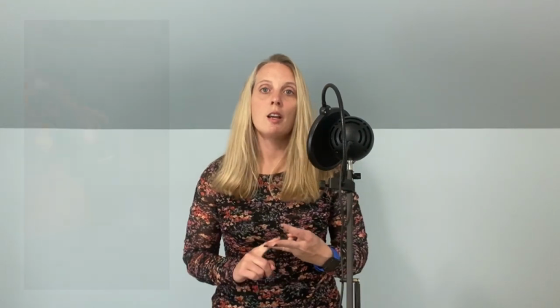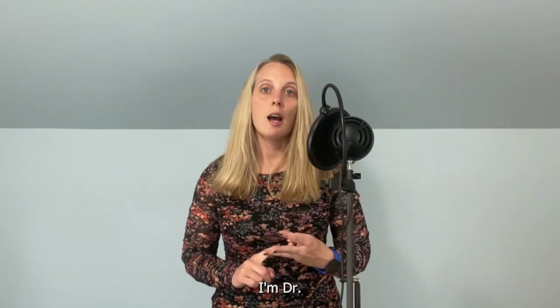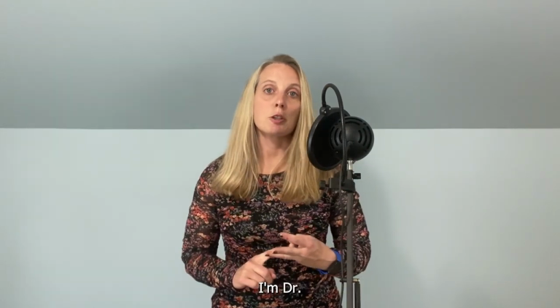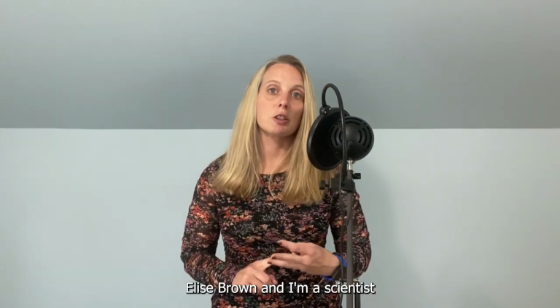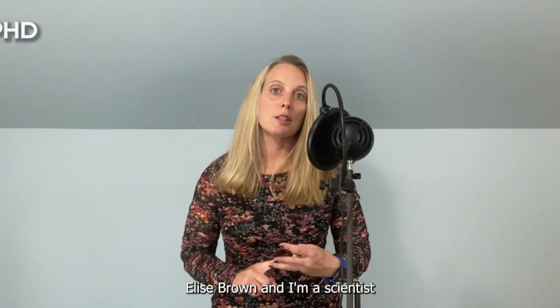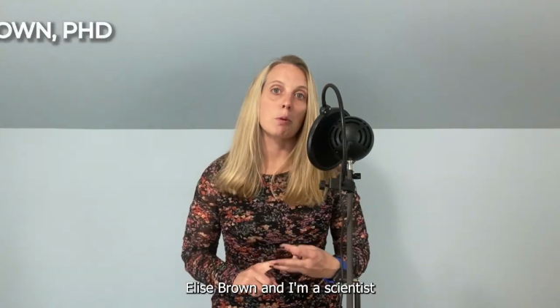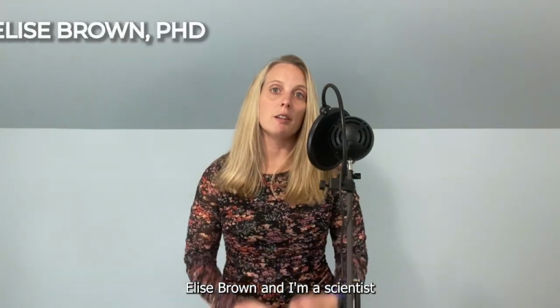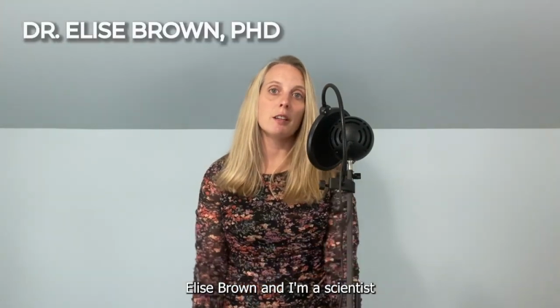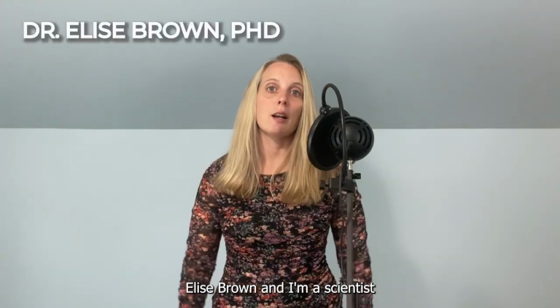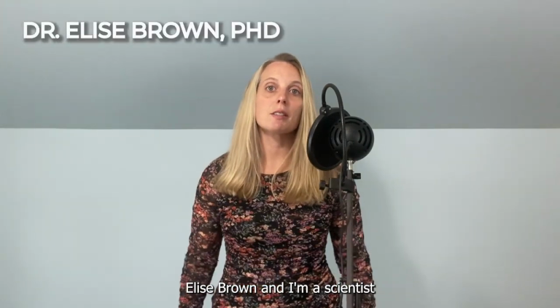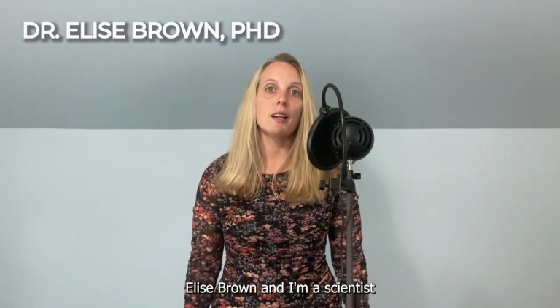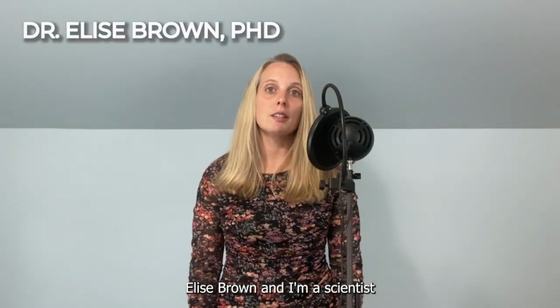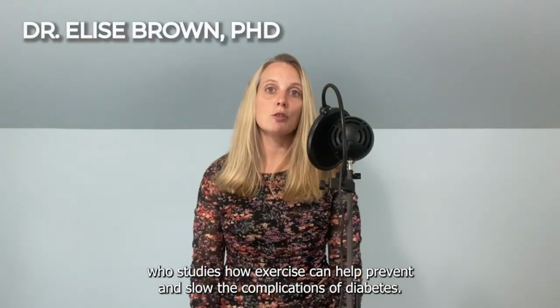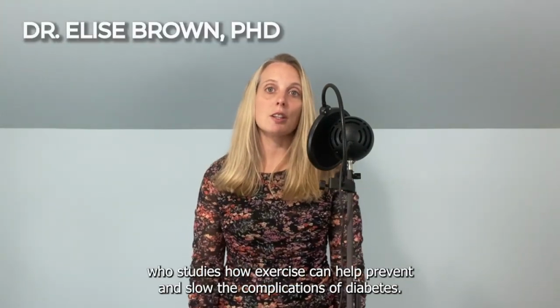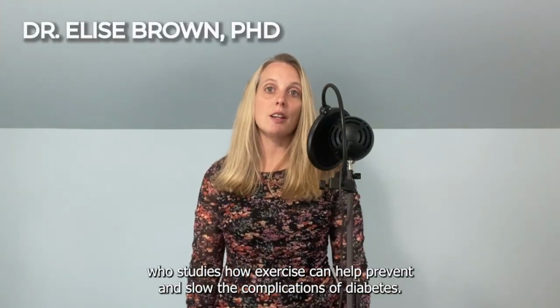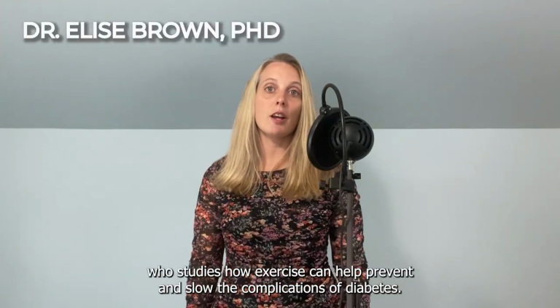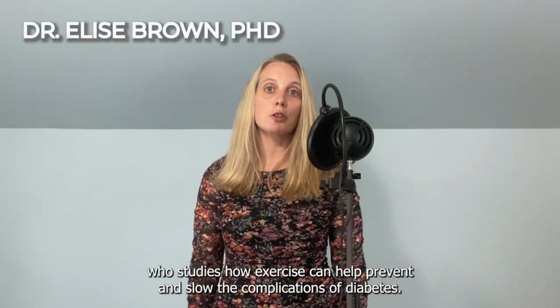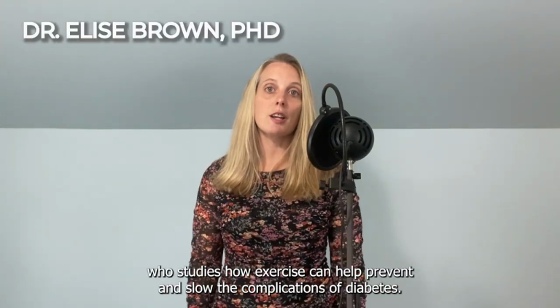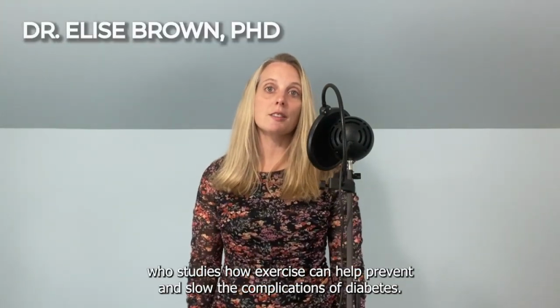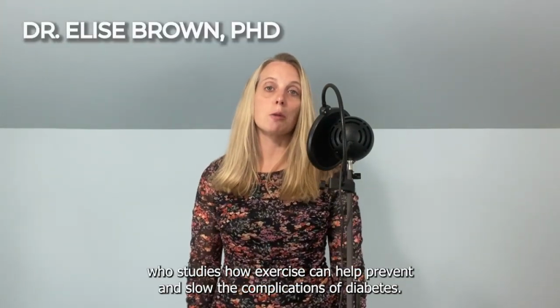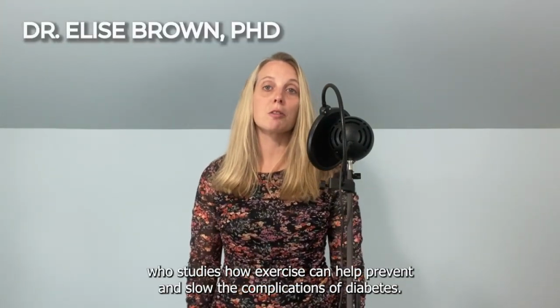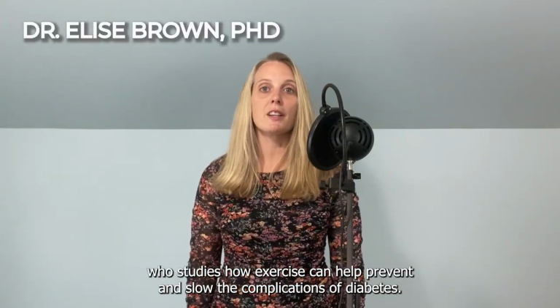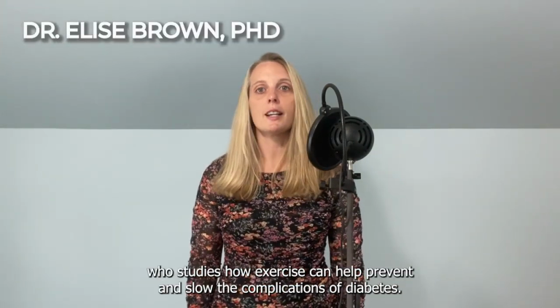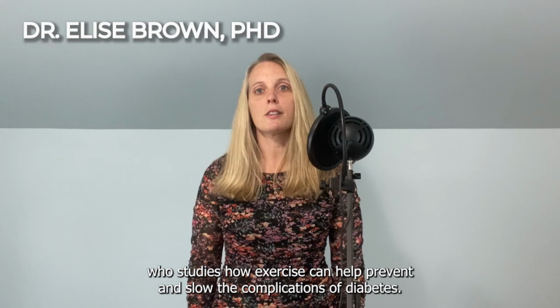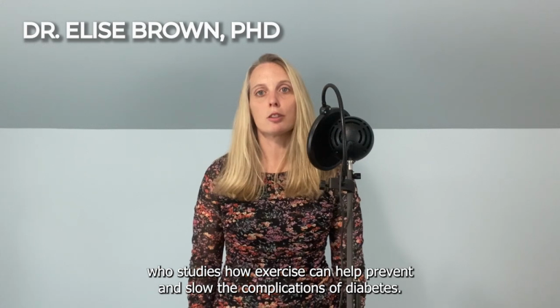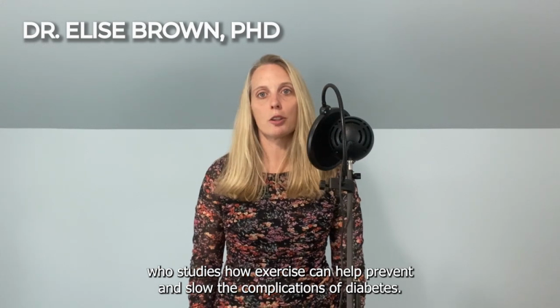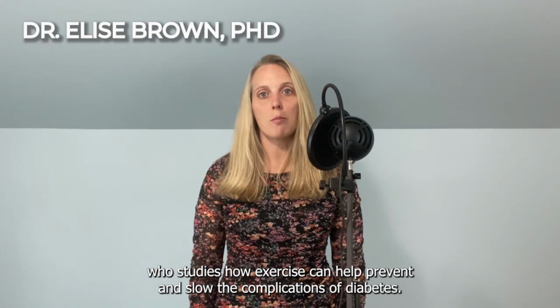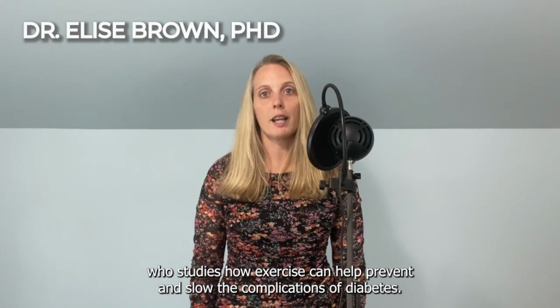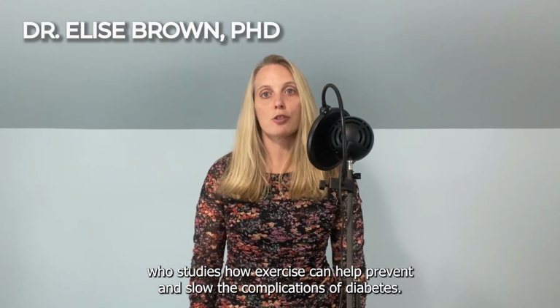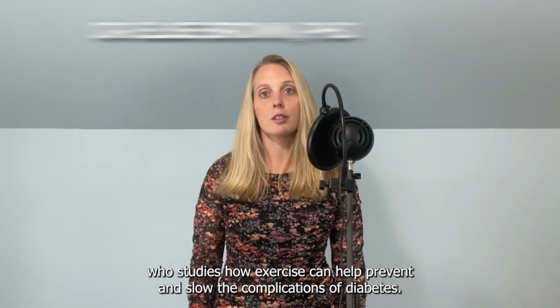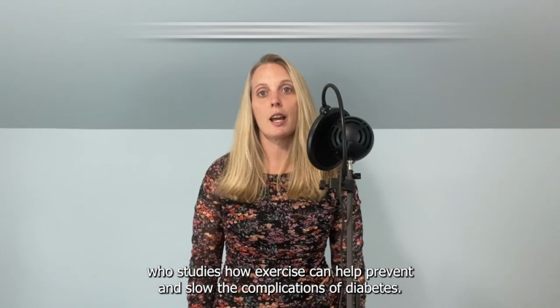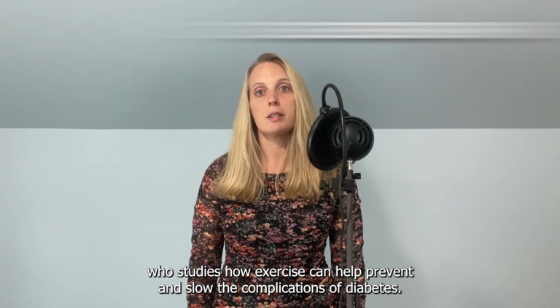I'm Dr. Elise Brown, and I'm a scientist who studies how exercise can help prevent and slow the complications of diabetes.